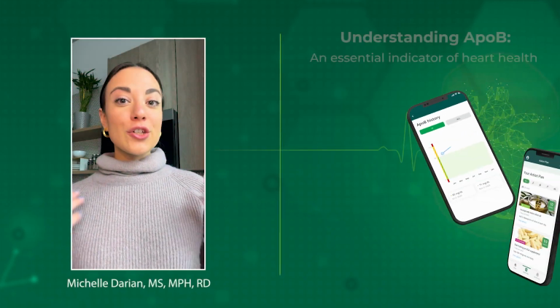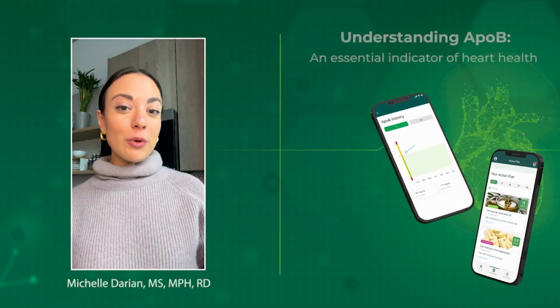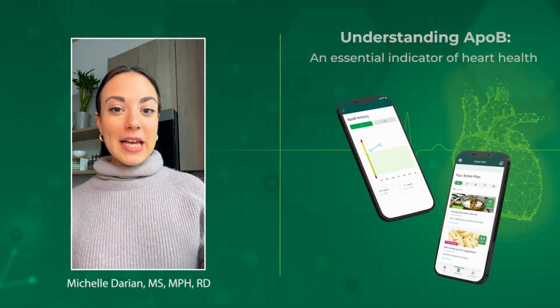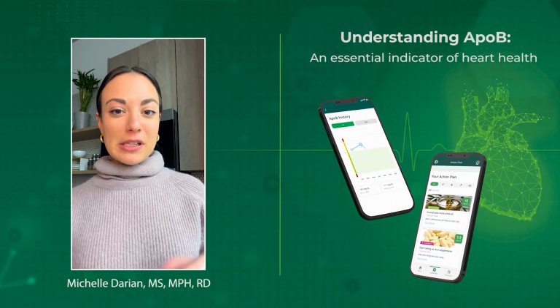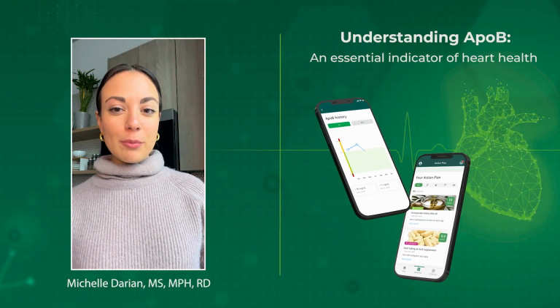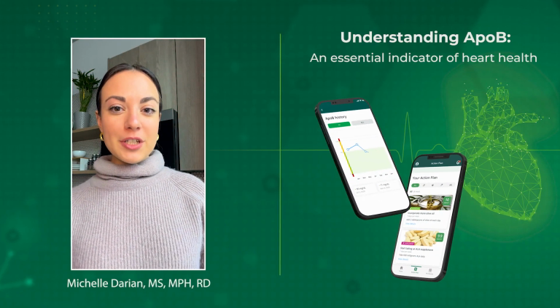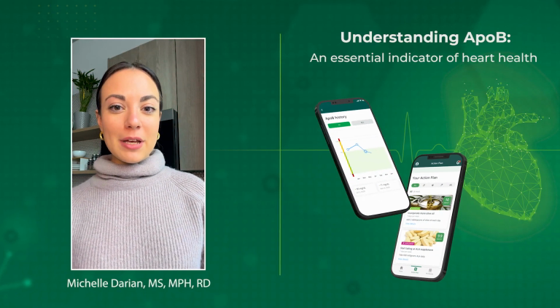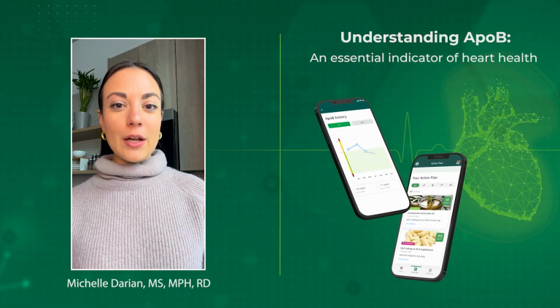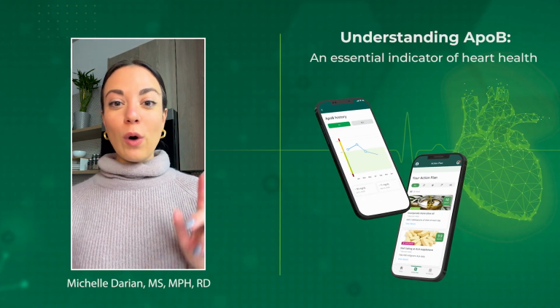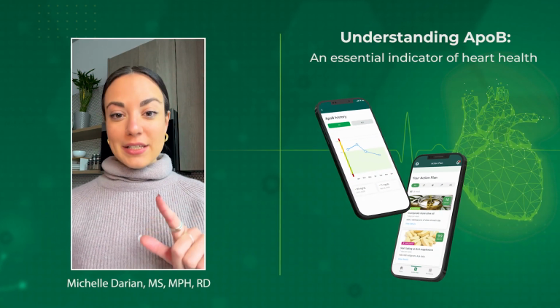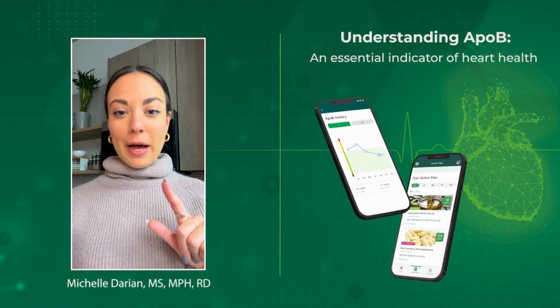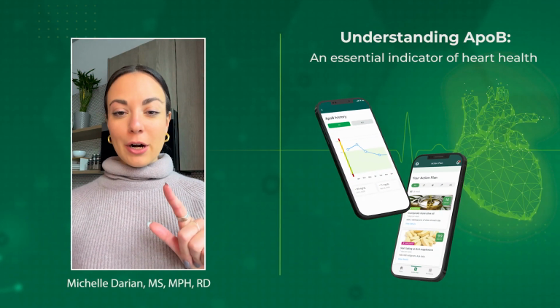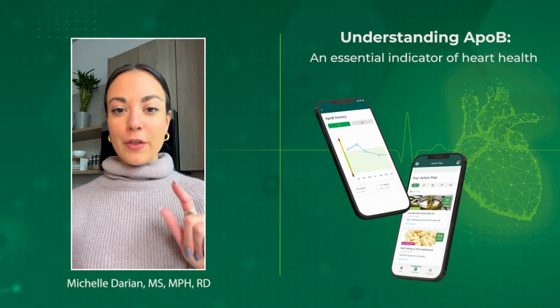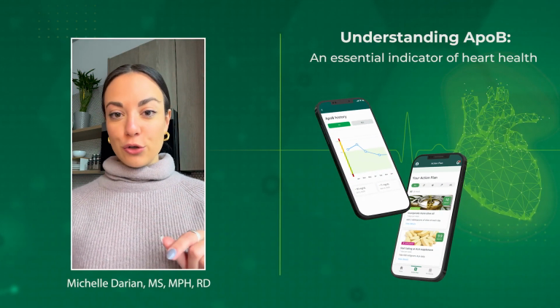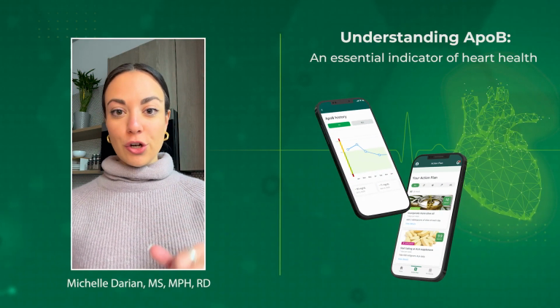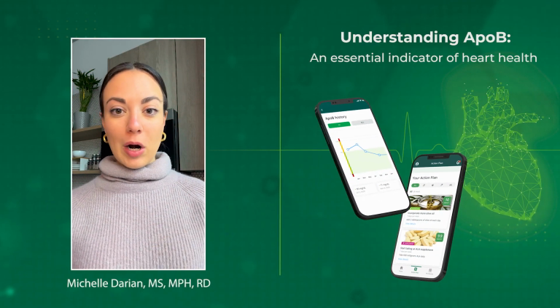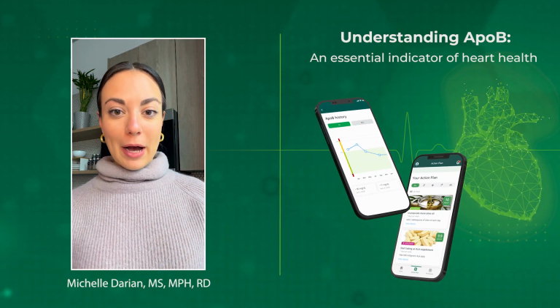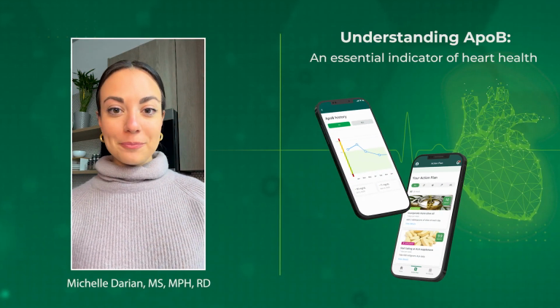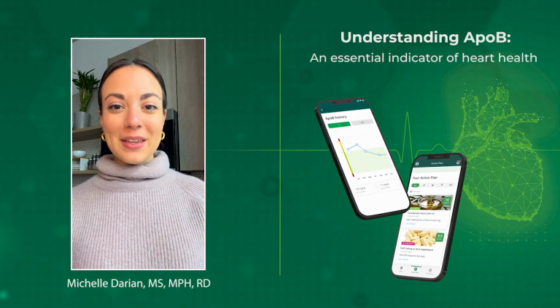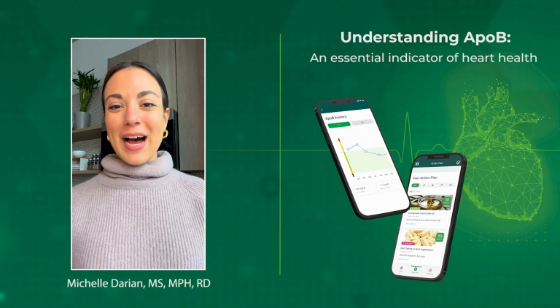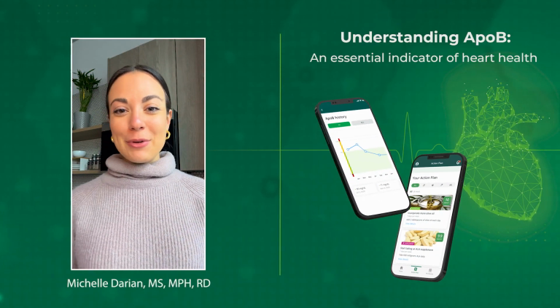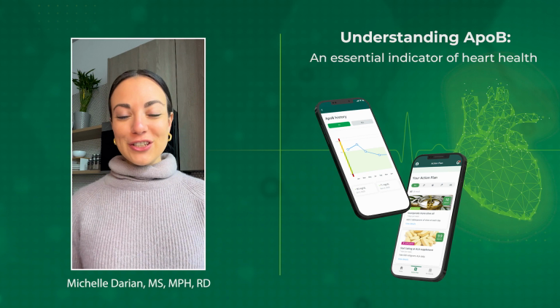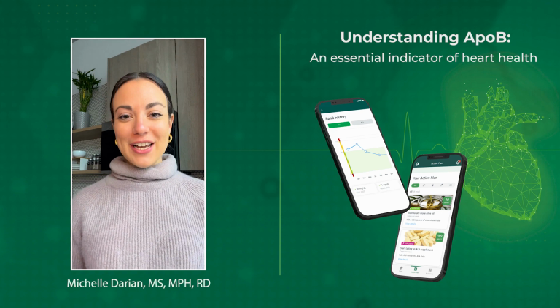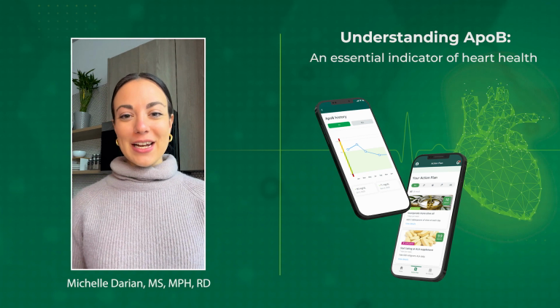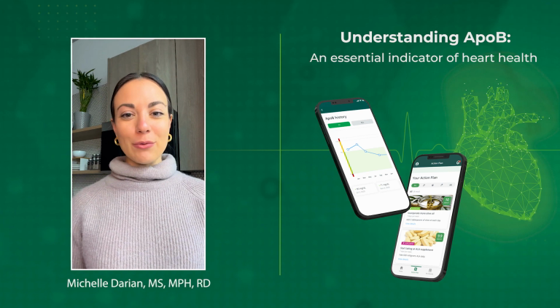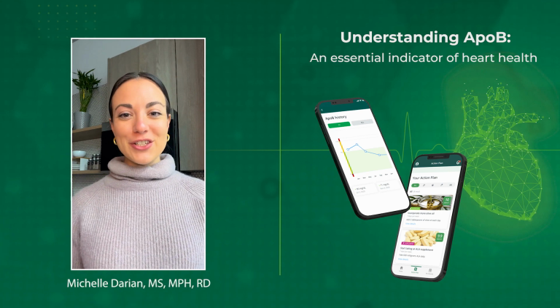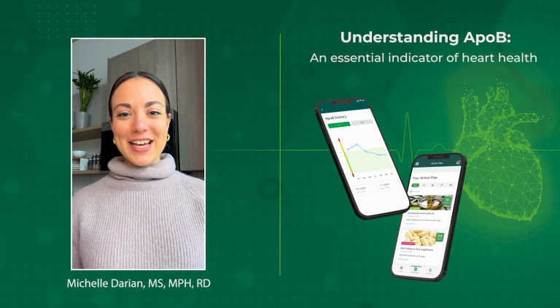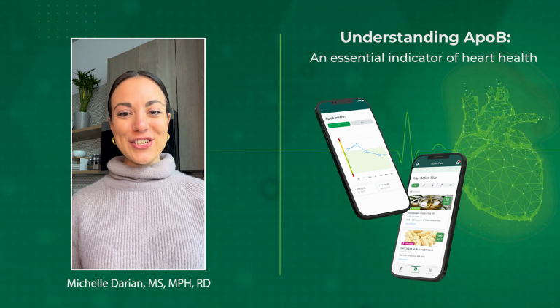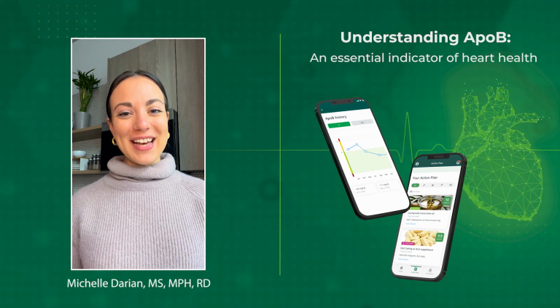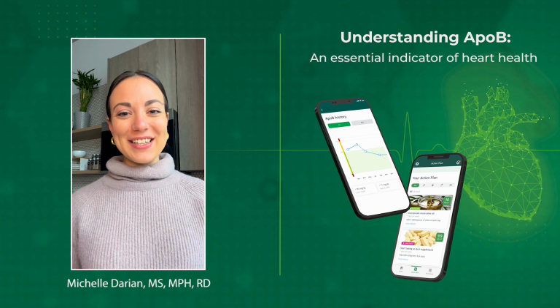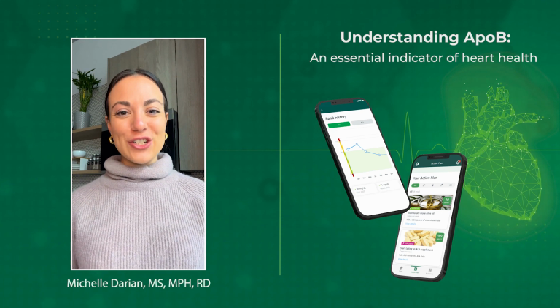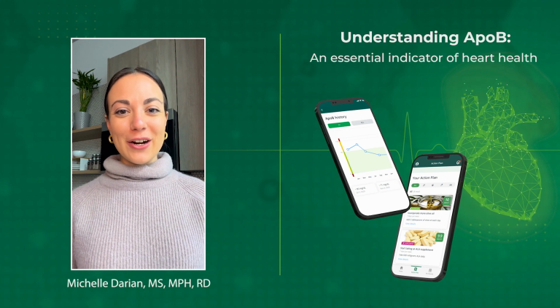So what is apolipoprotein B and why is it a biomarker that you should know more about? I'm Michelle Darian and I'm a registered dietitian at InsideTracker.